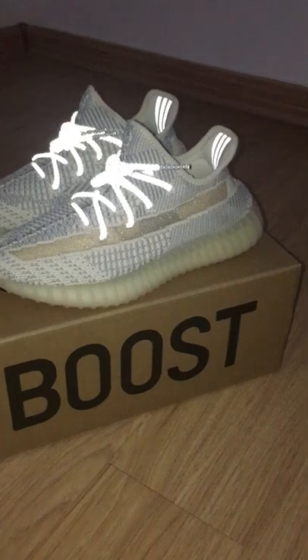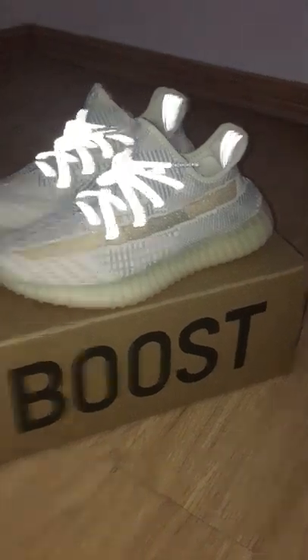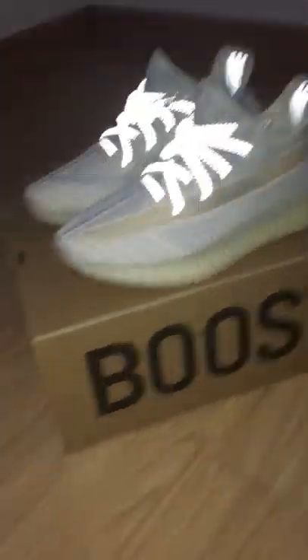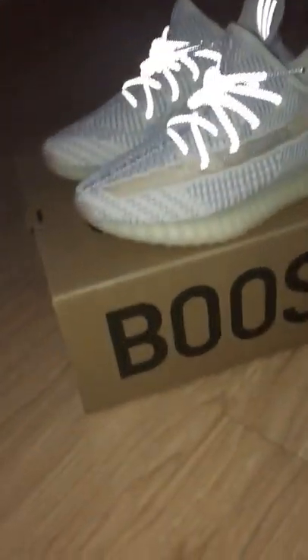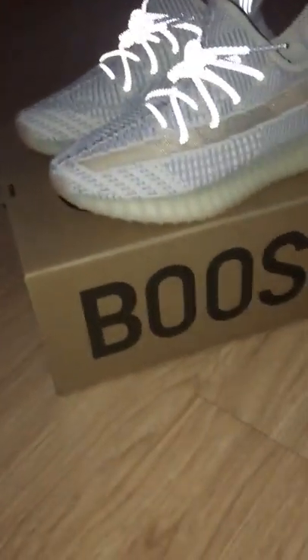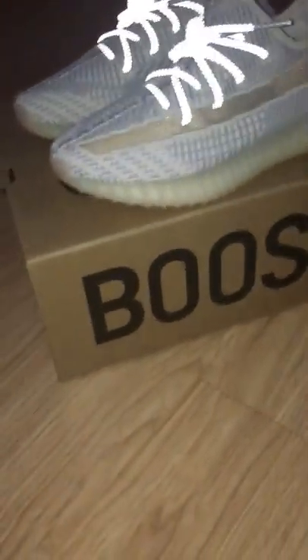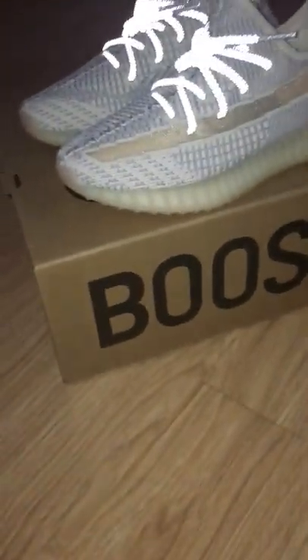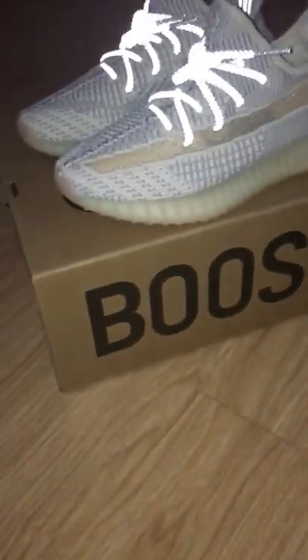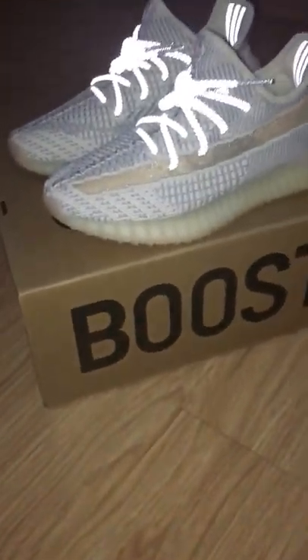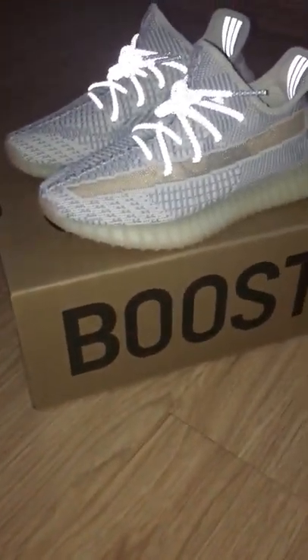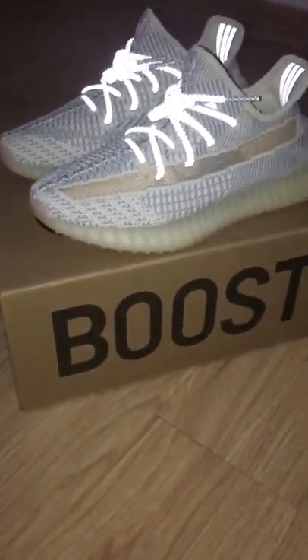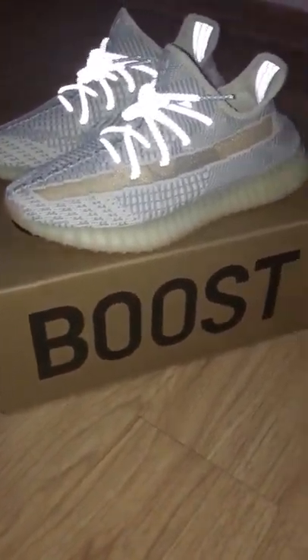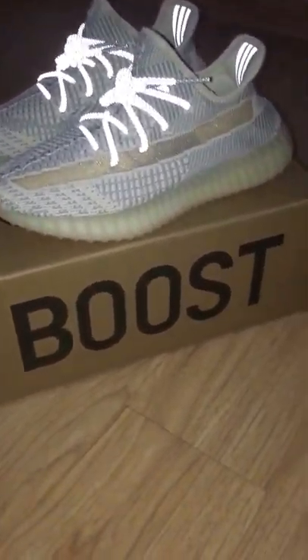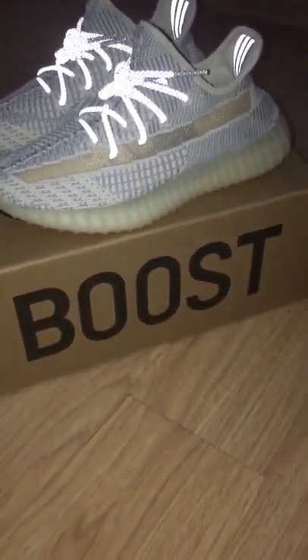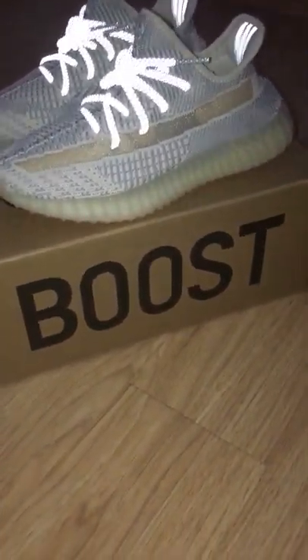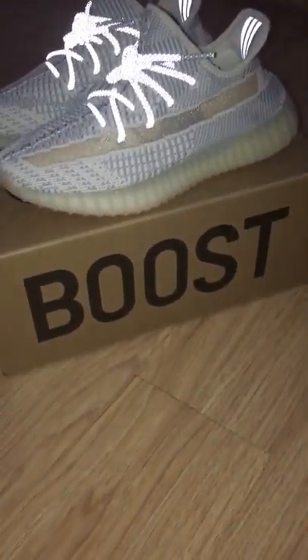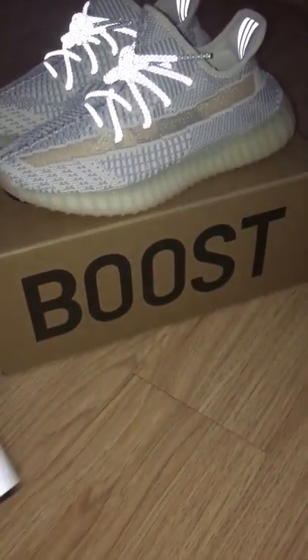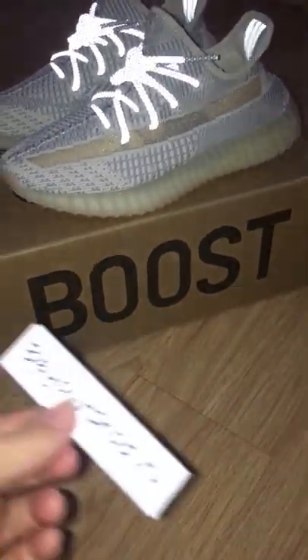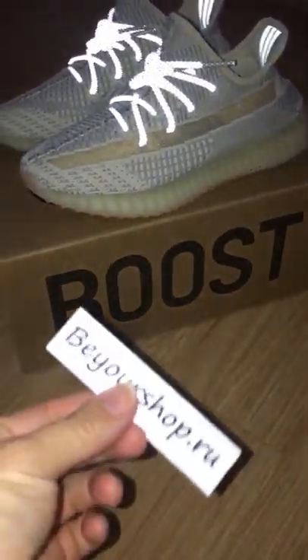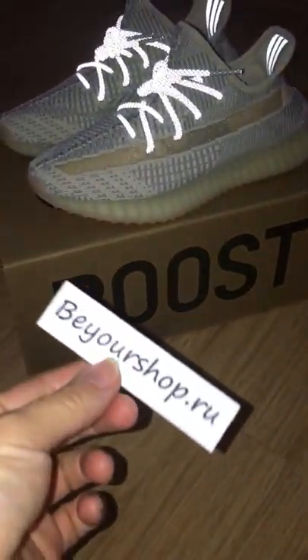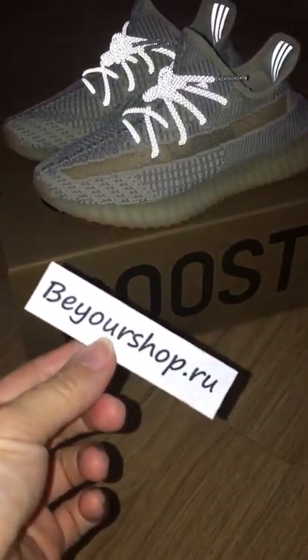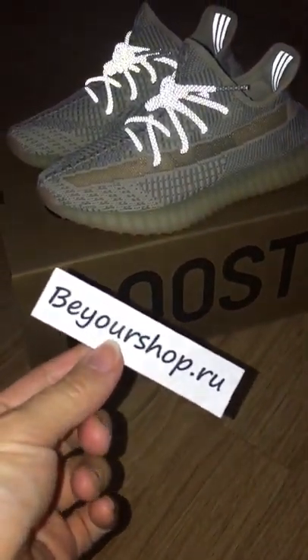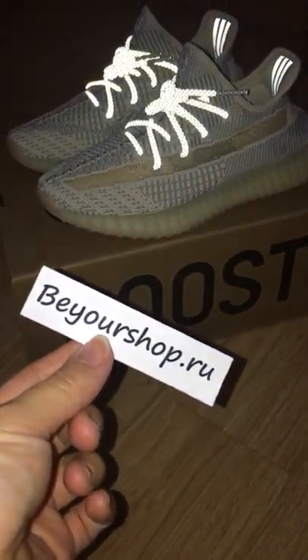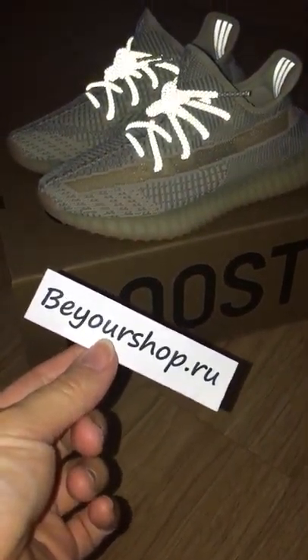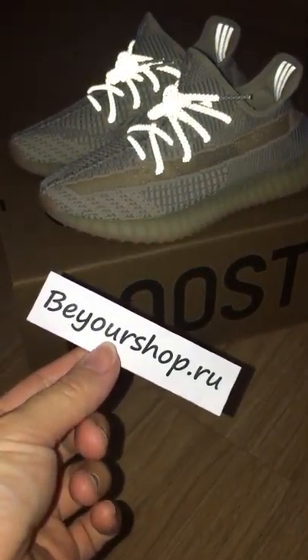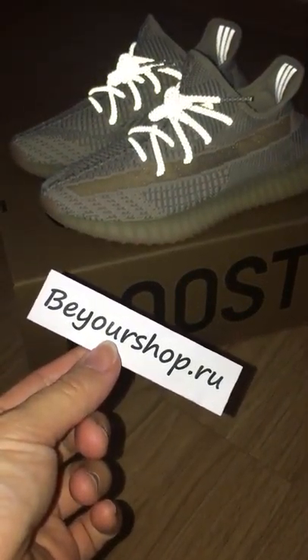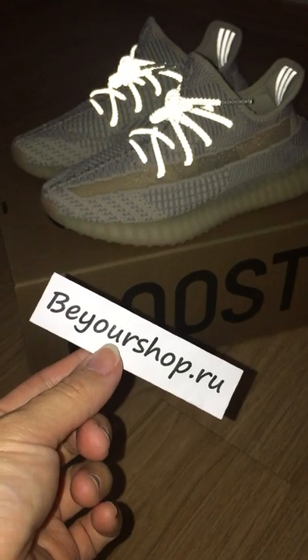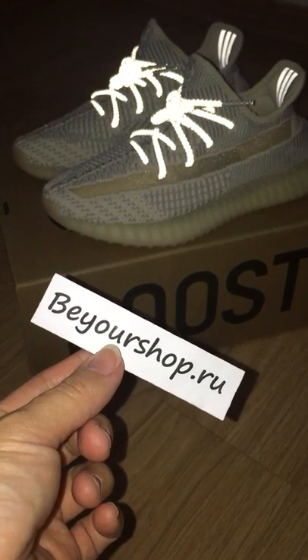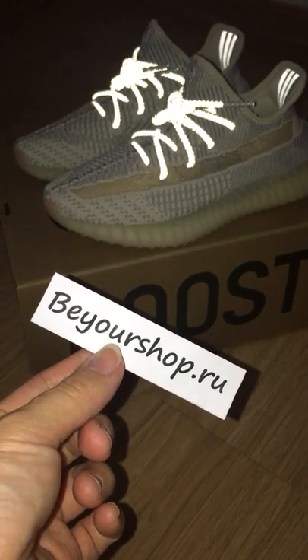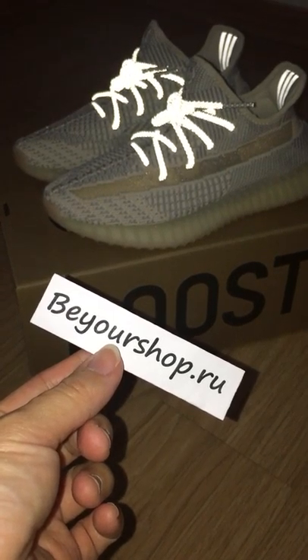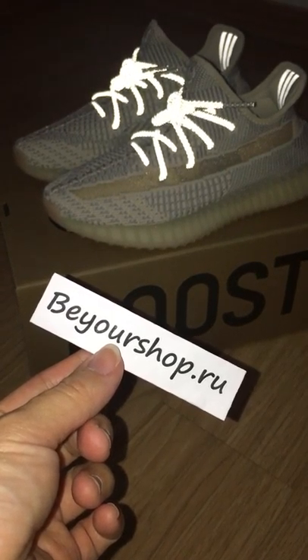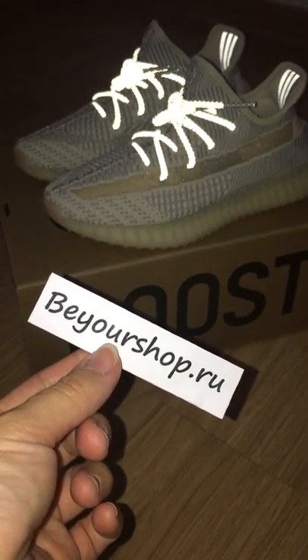So if you want to couple, please check my web link: Yourshop.ru